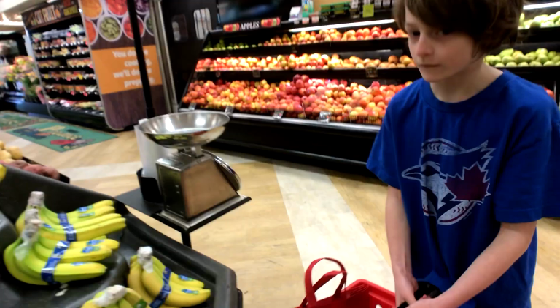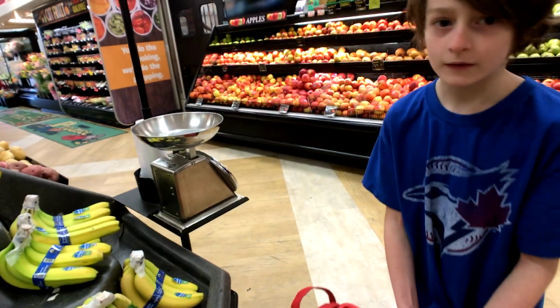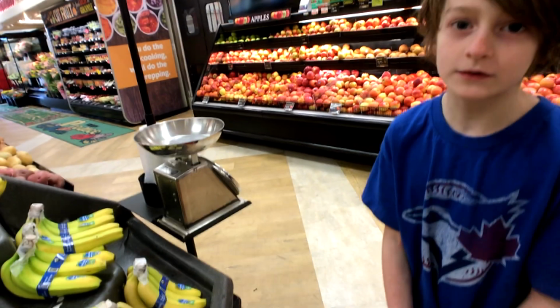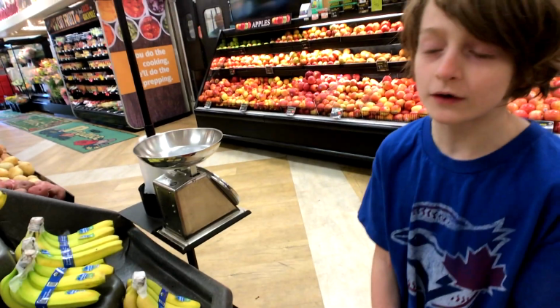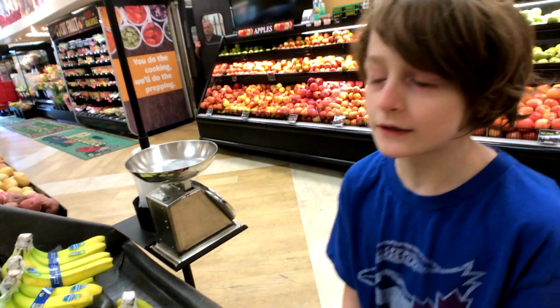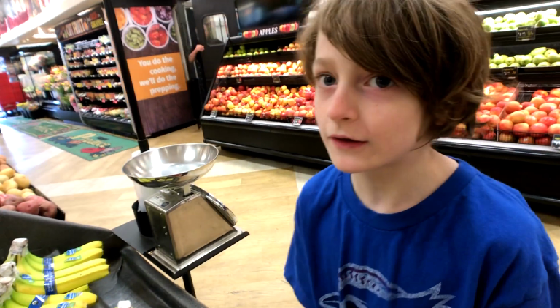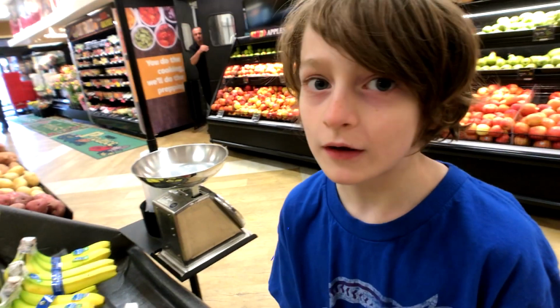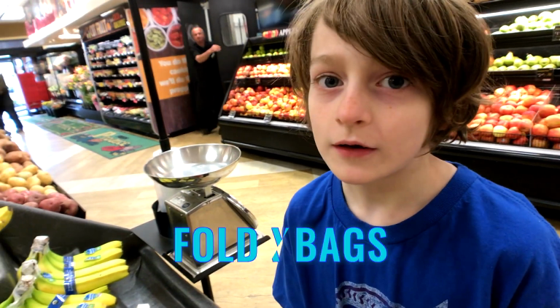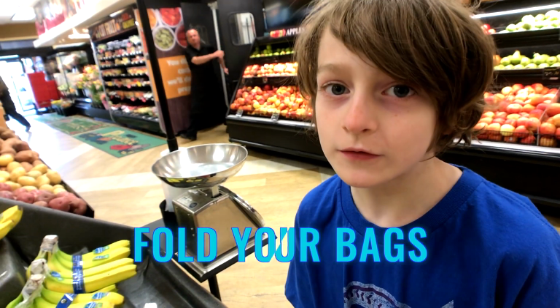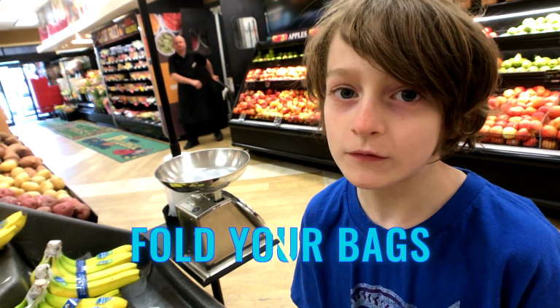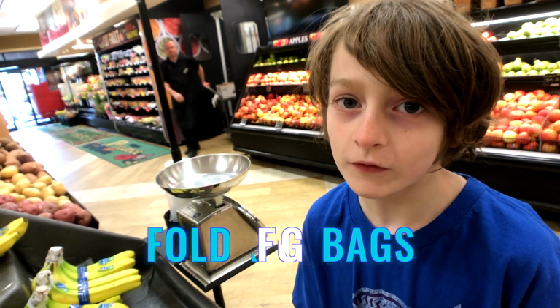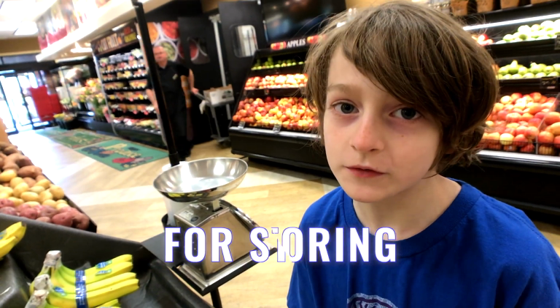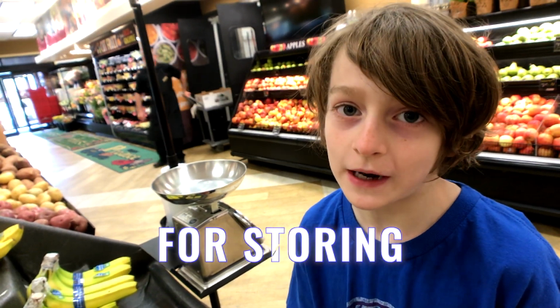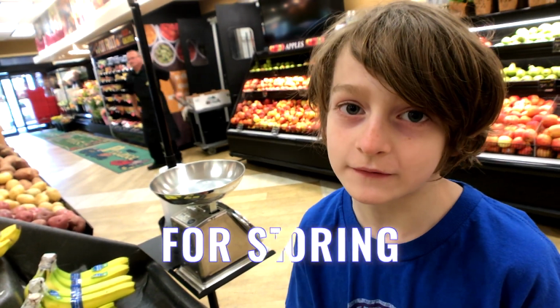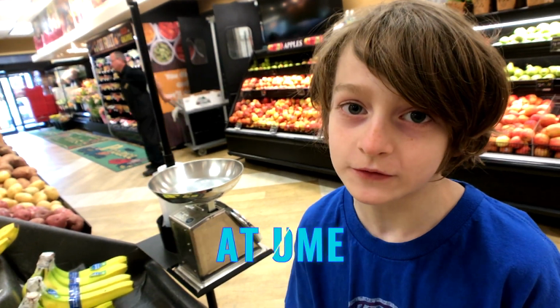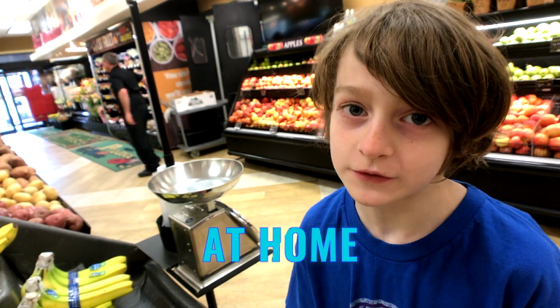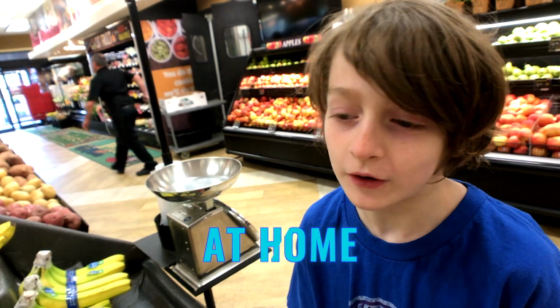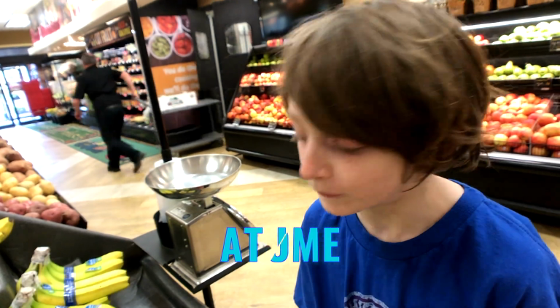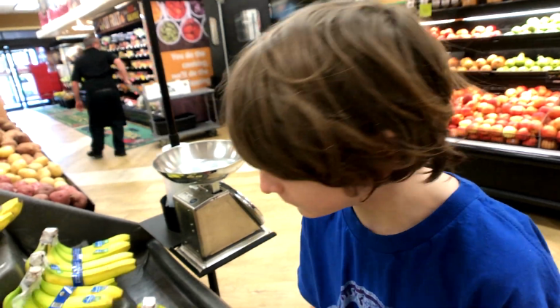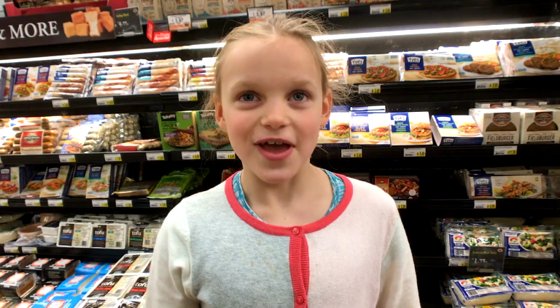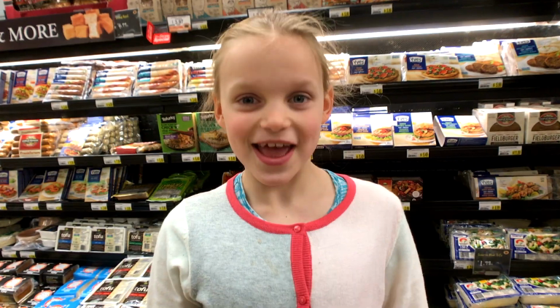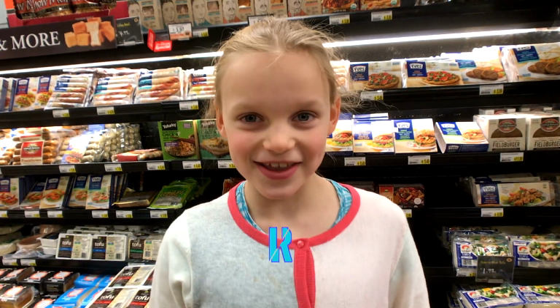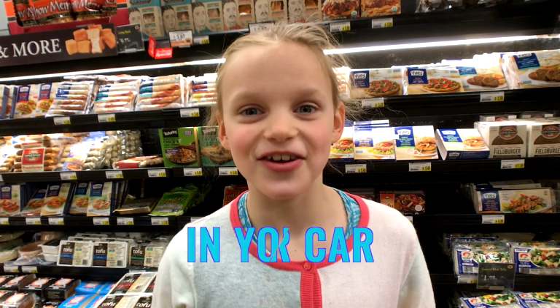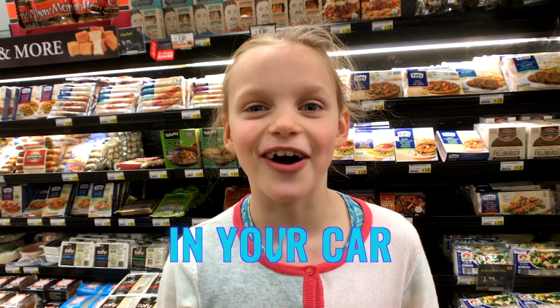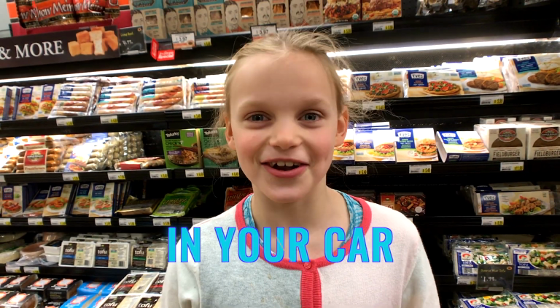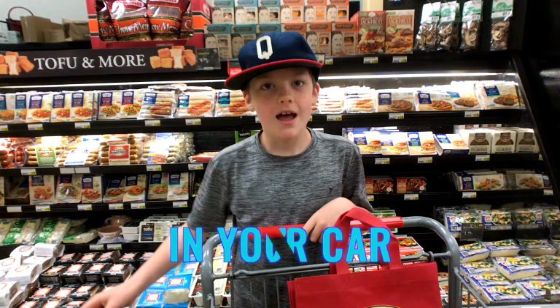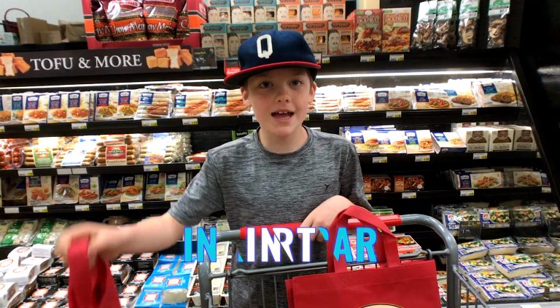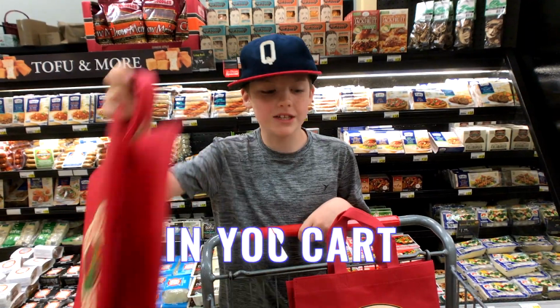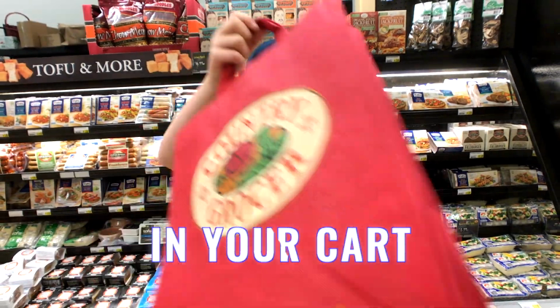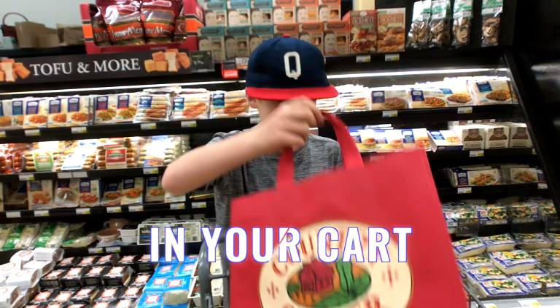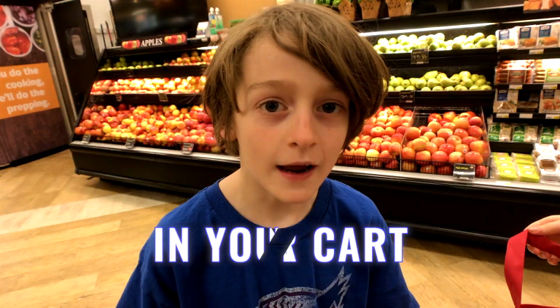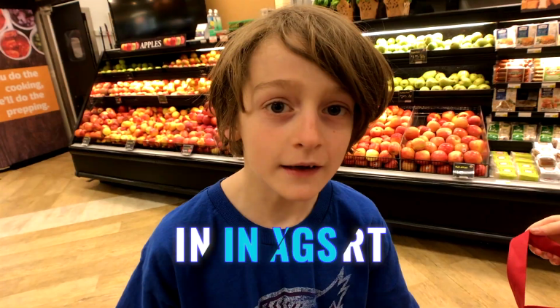It's a good idea to put your bags in storage at home, and in your car, and in your bags, so they're always within reach.